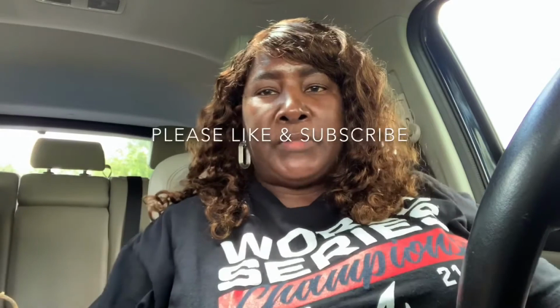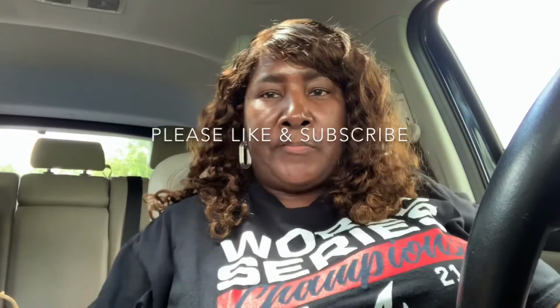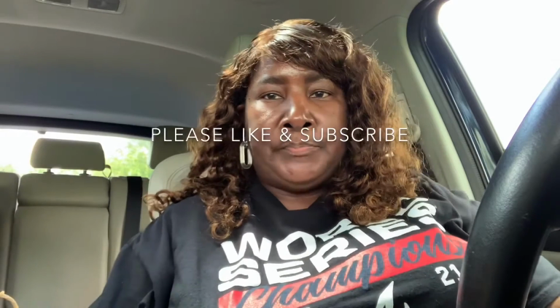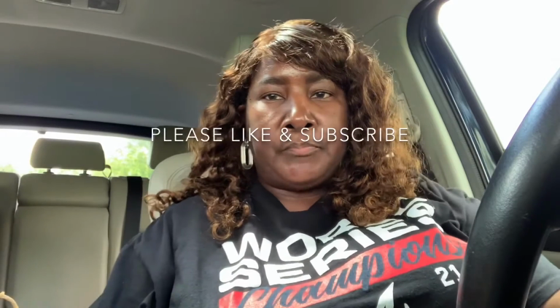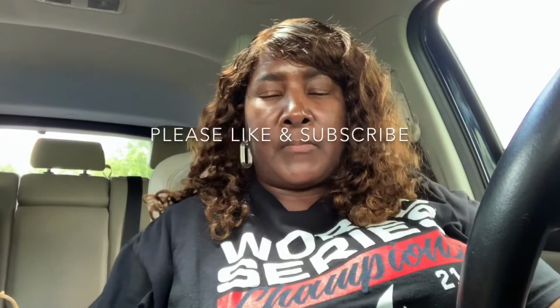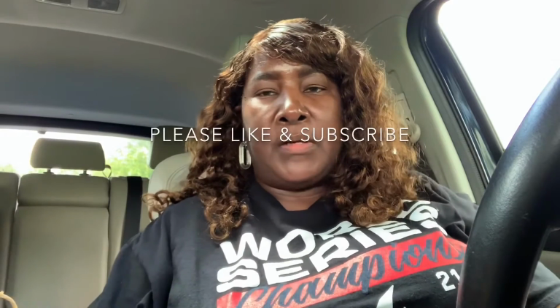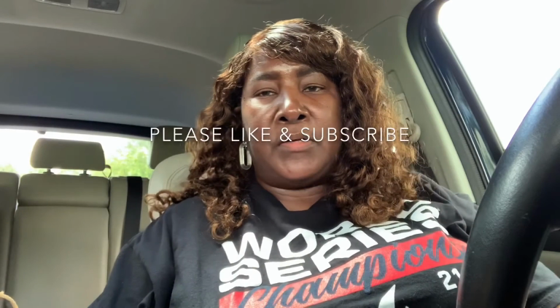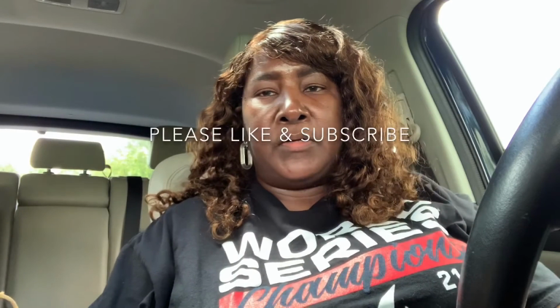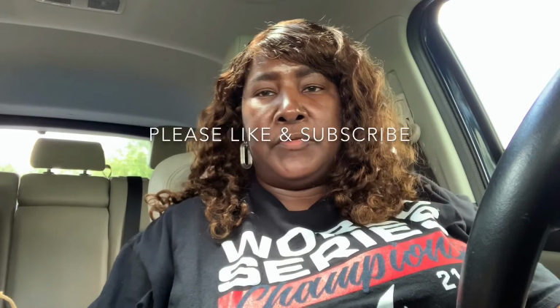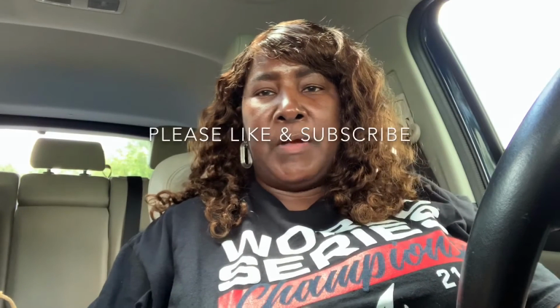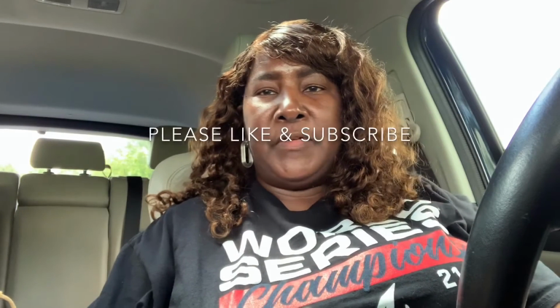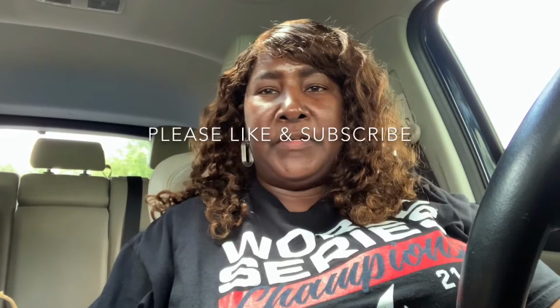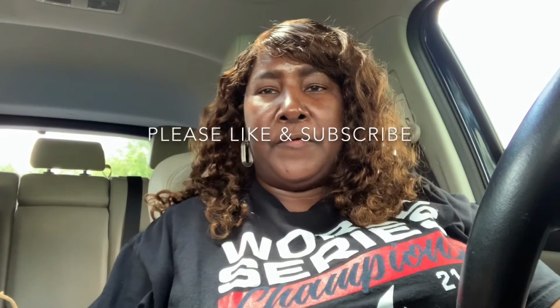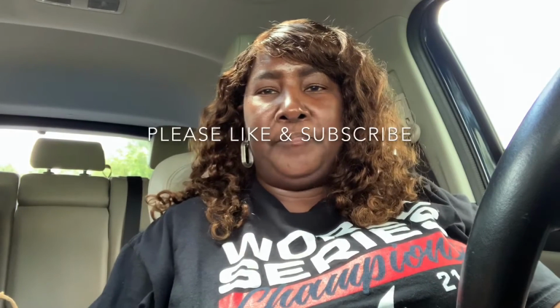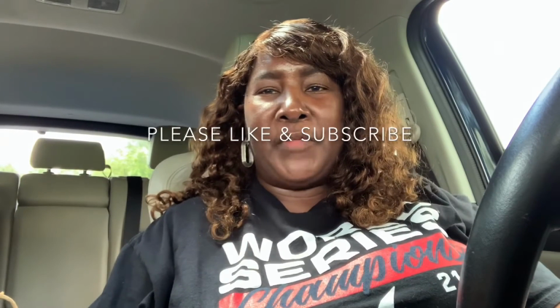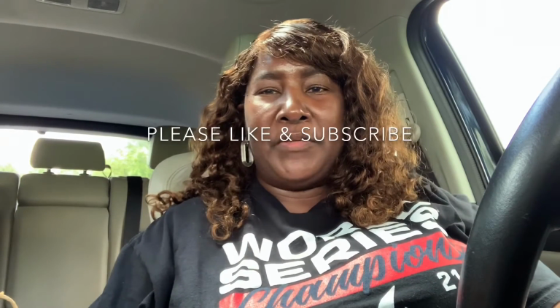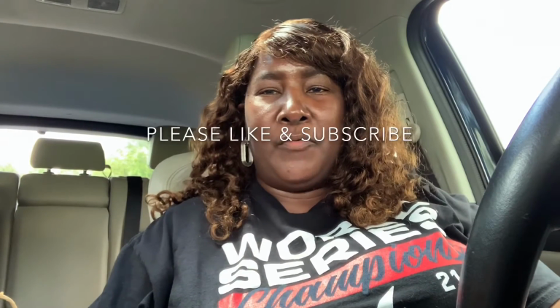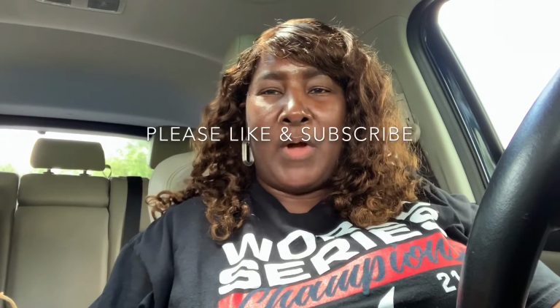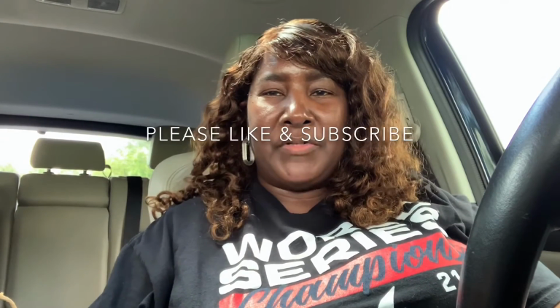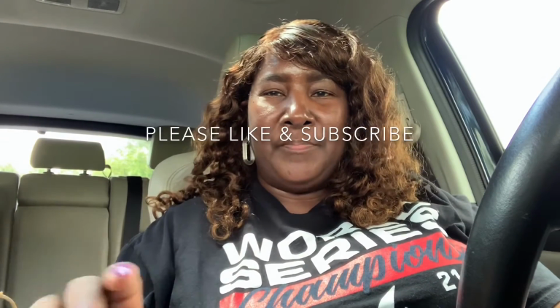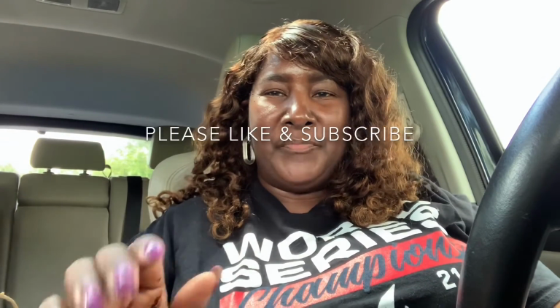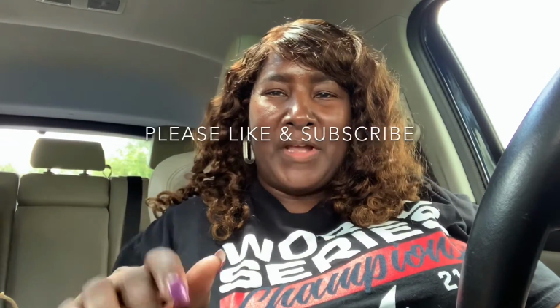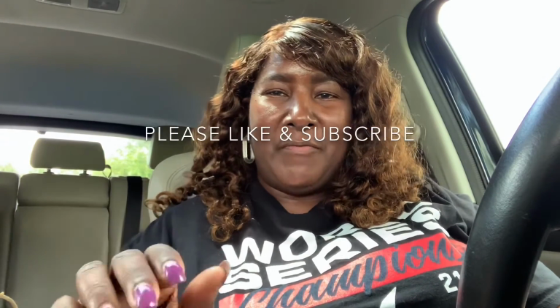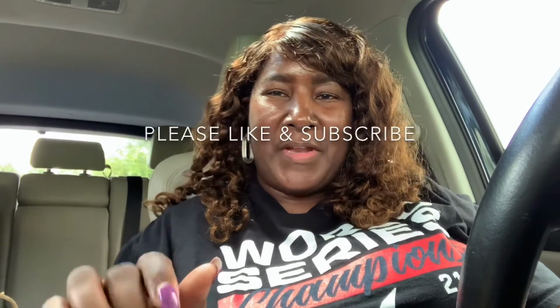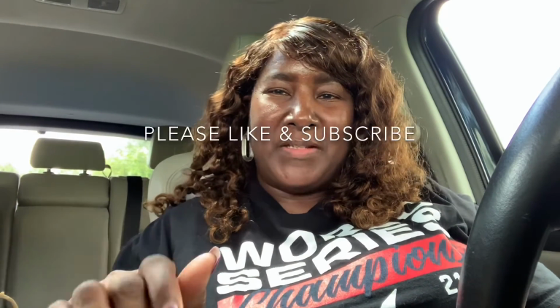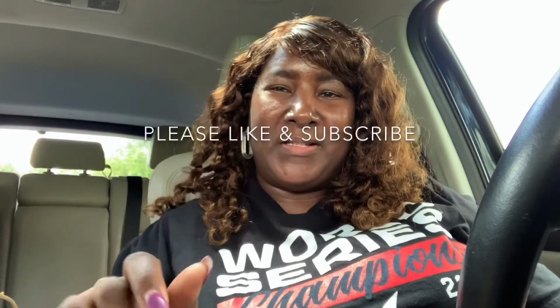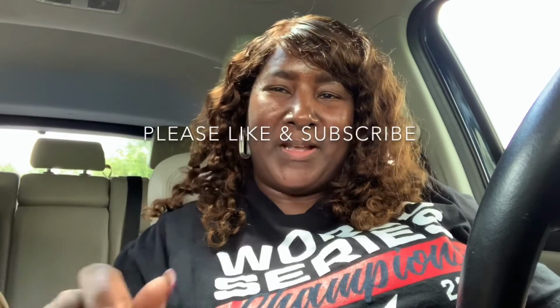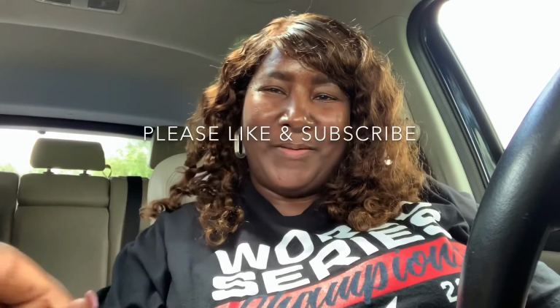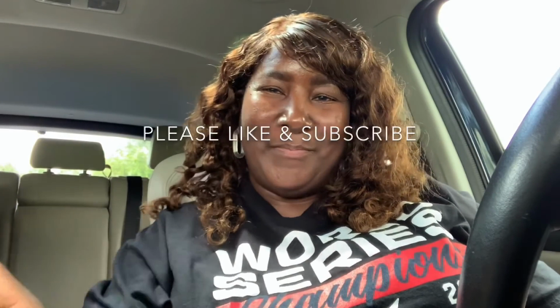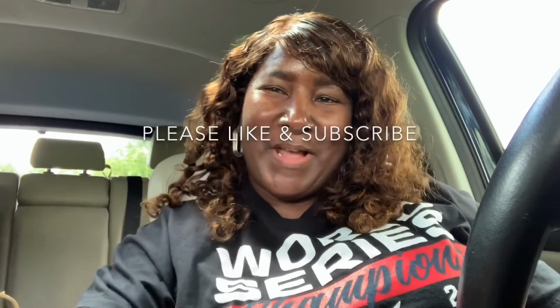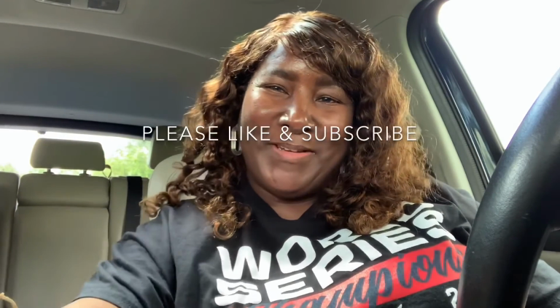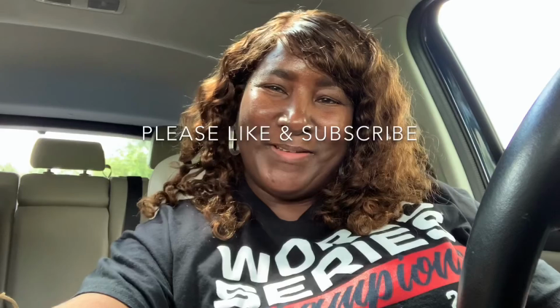So that concludes my video. Thank you for watching, have a nice day — bye now!